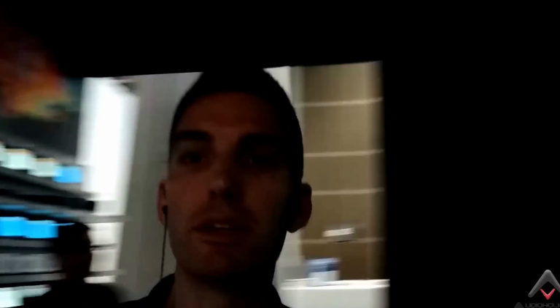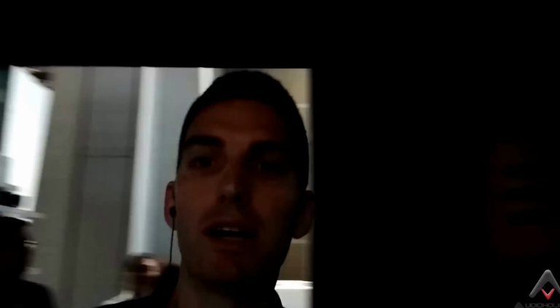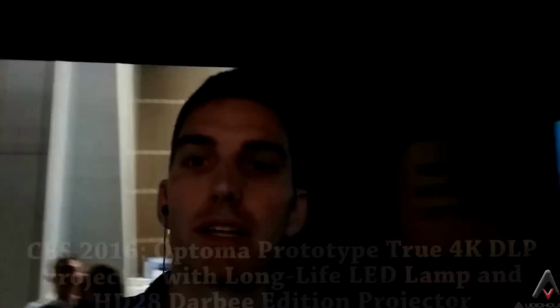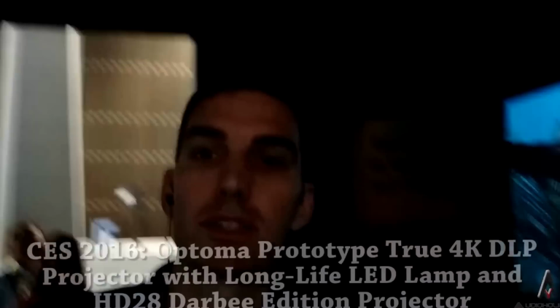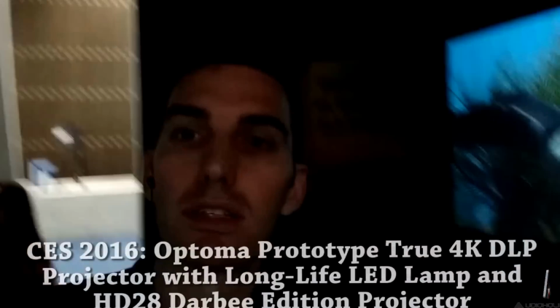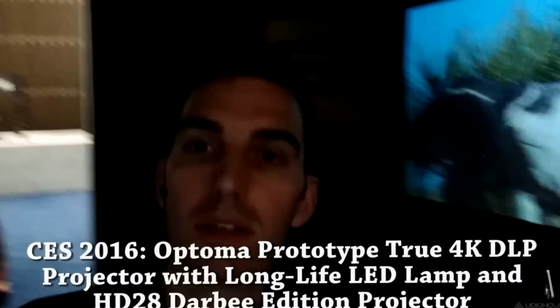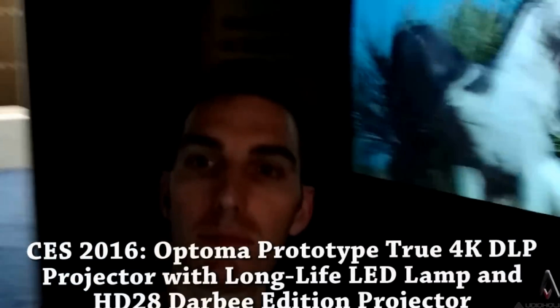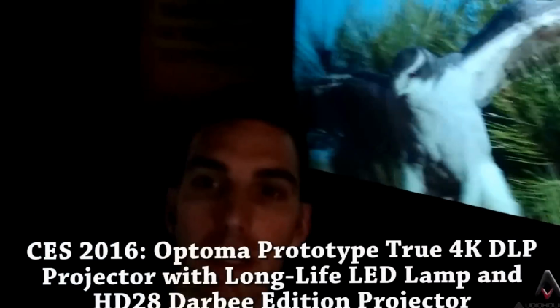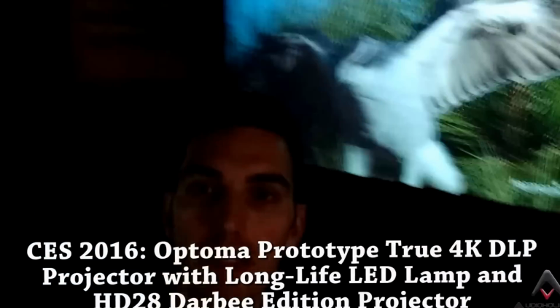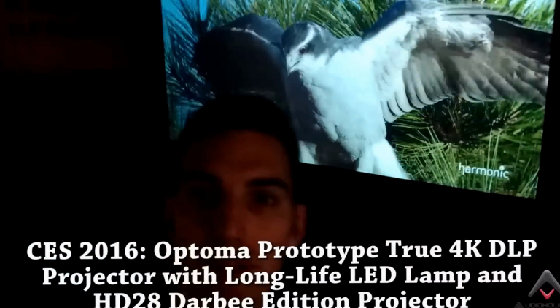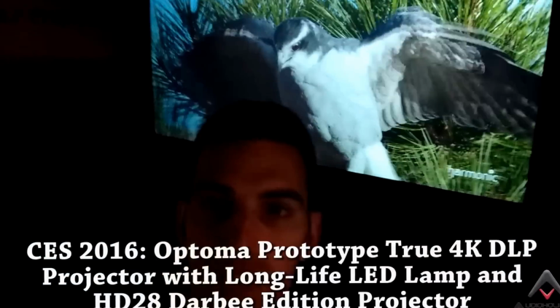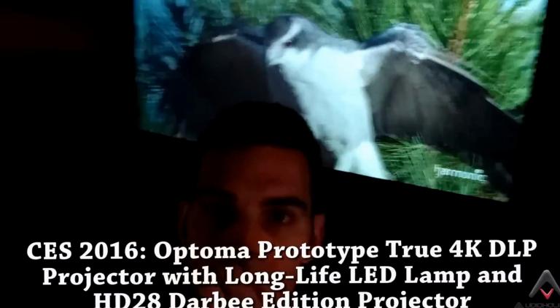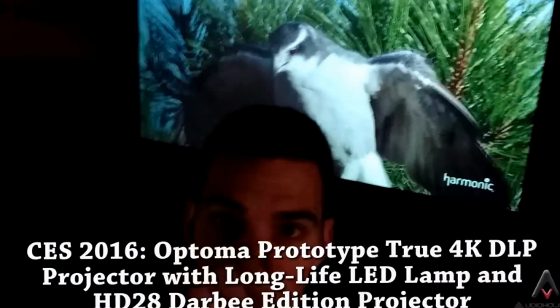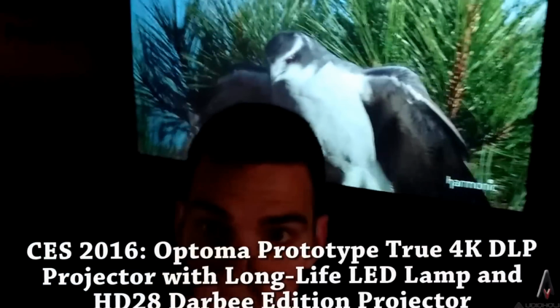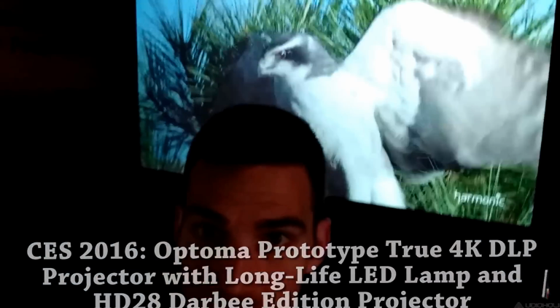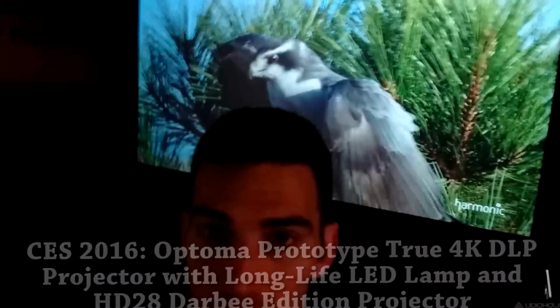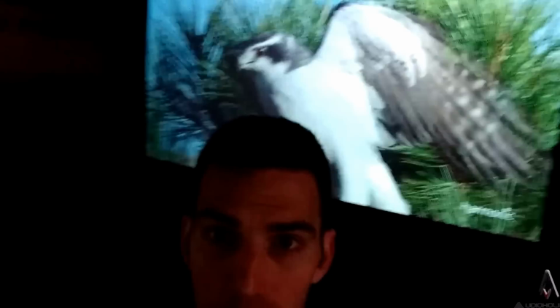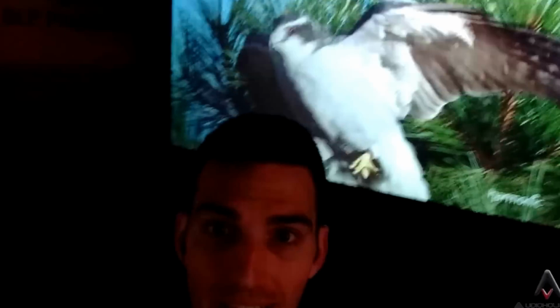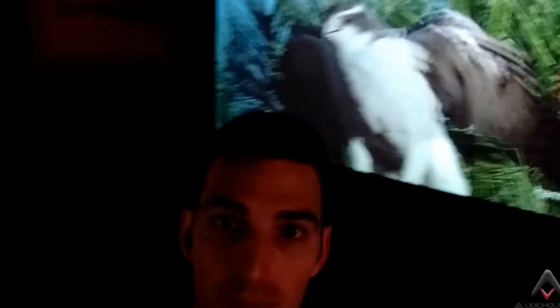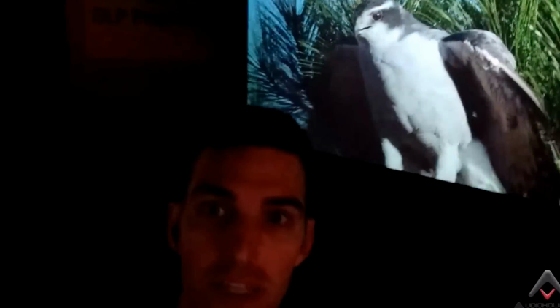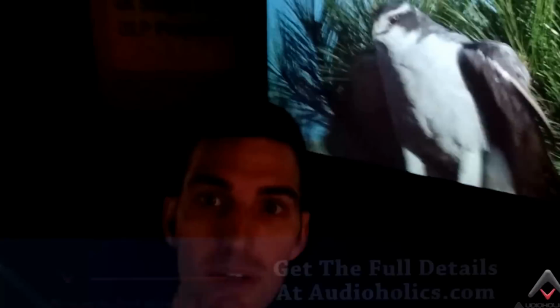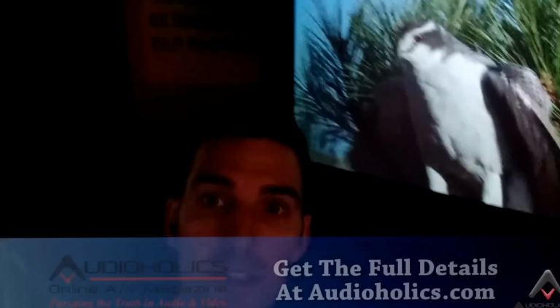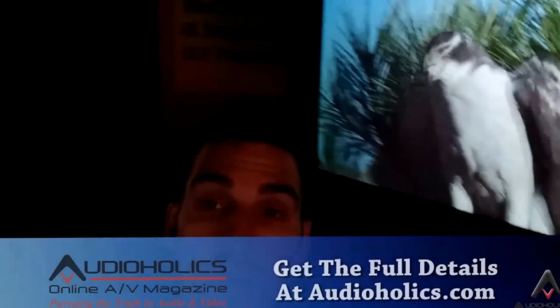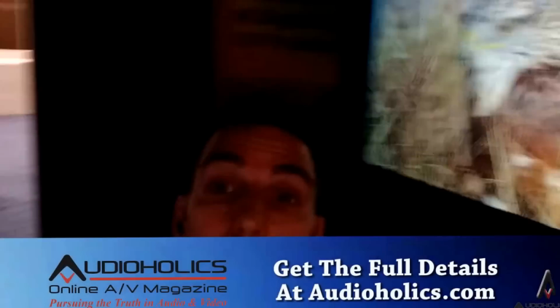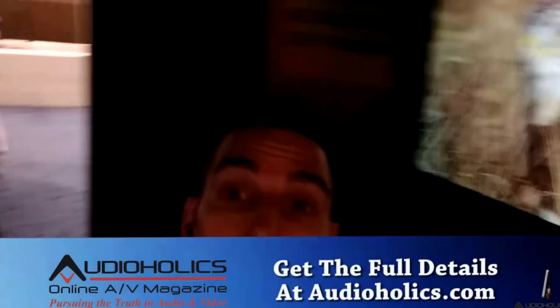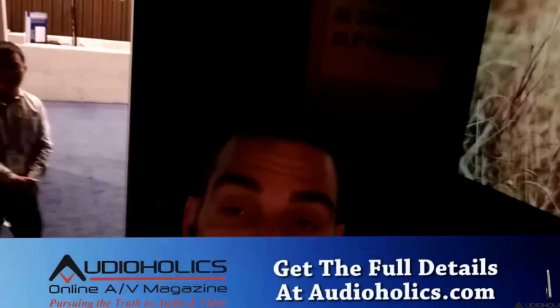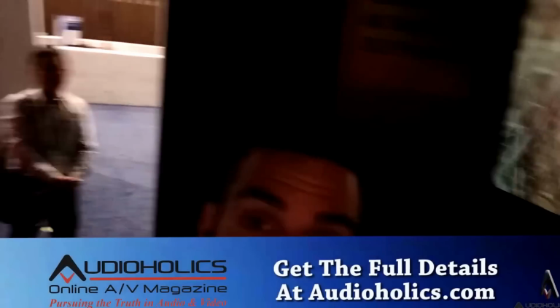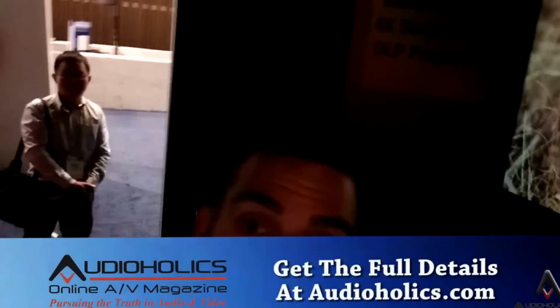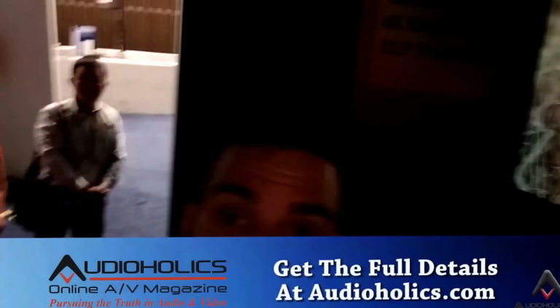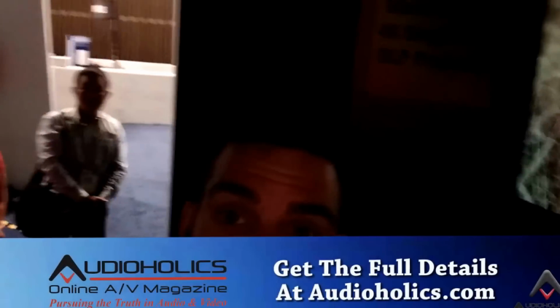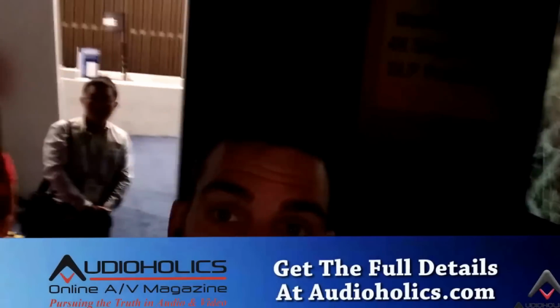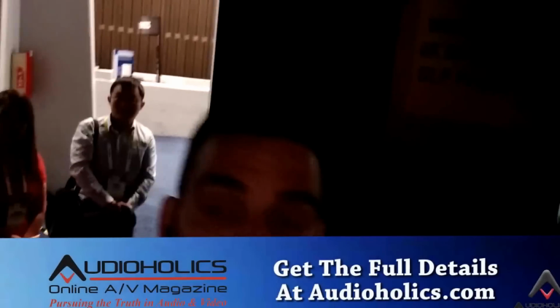Oh, Audioholics. Hello, I'm working a little bit on my lighting here — it's a little bit difficult — but behind me you can see we're at the Optima booth.